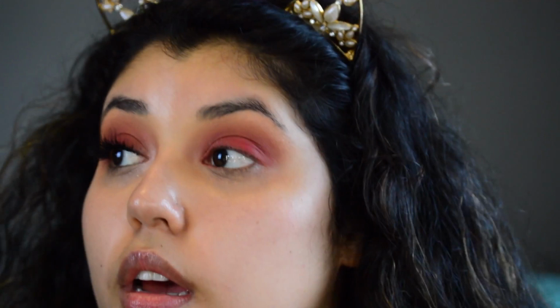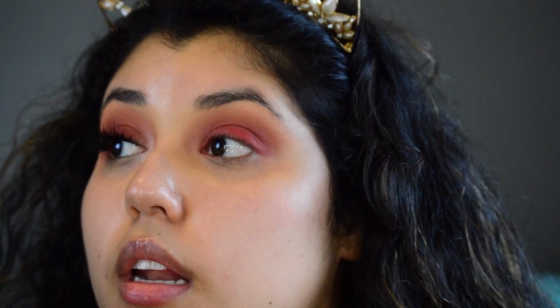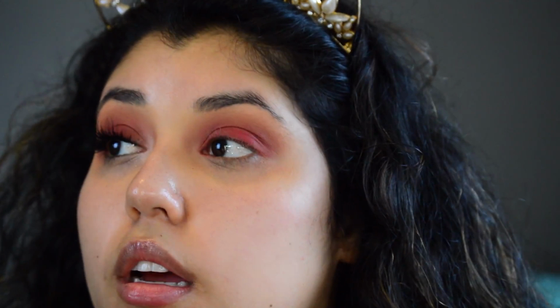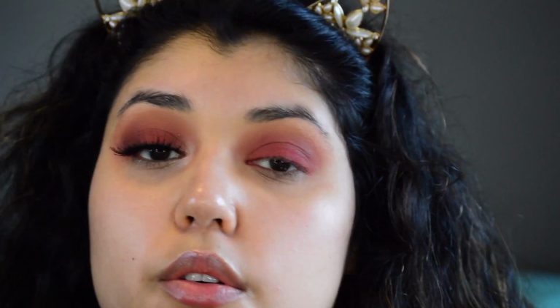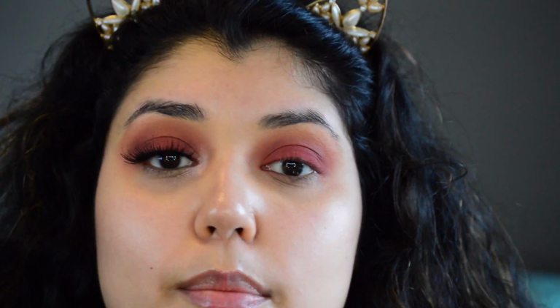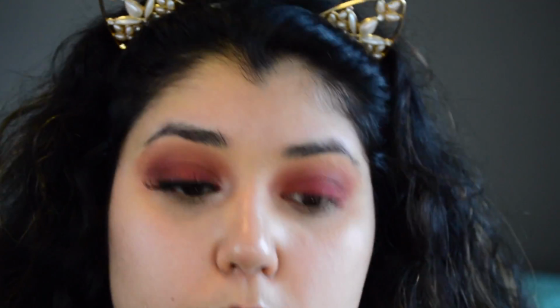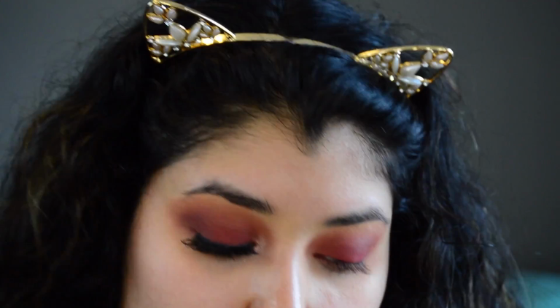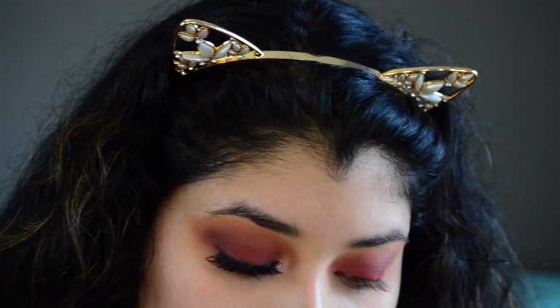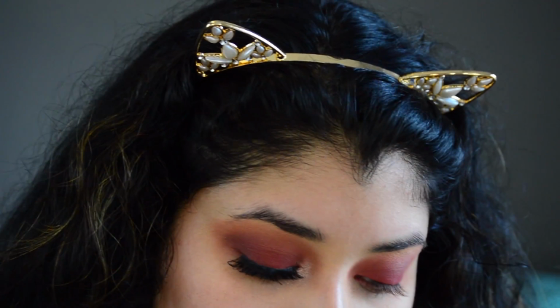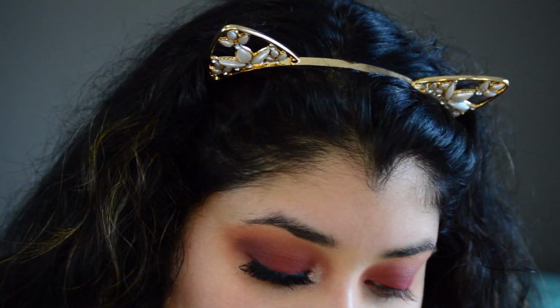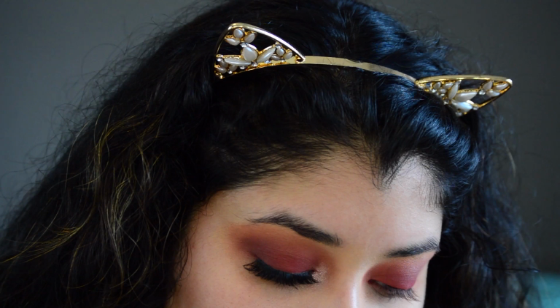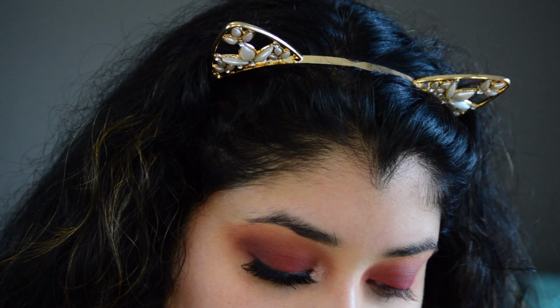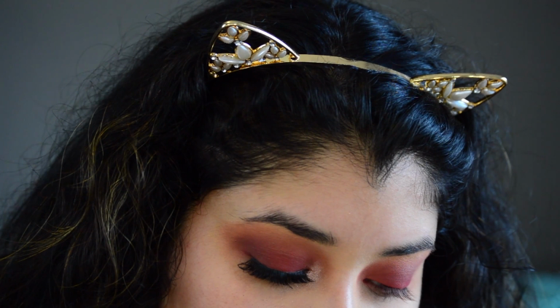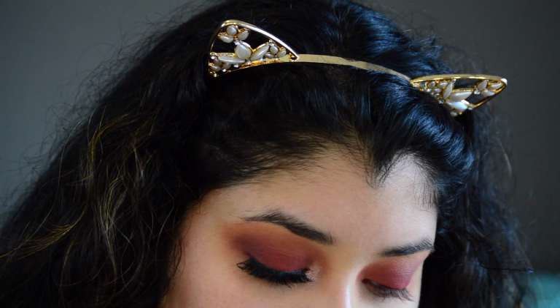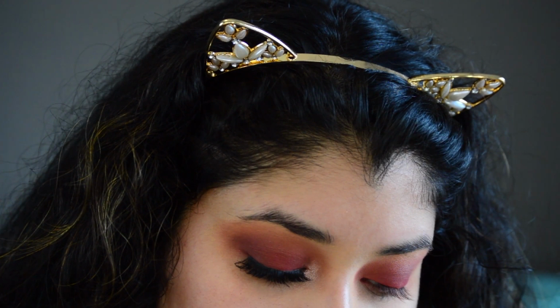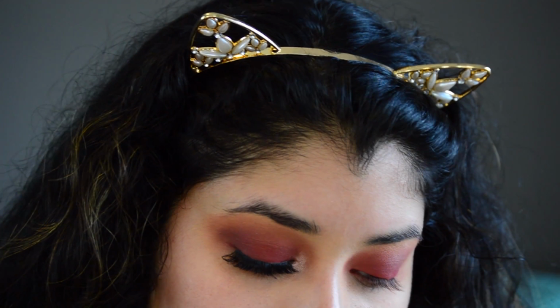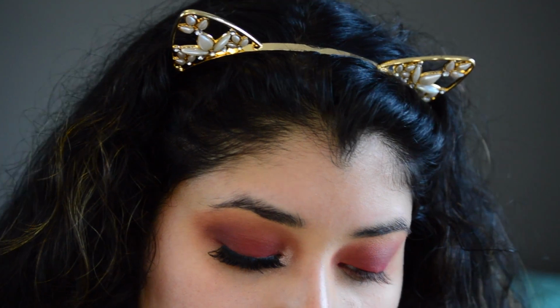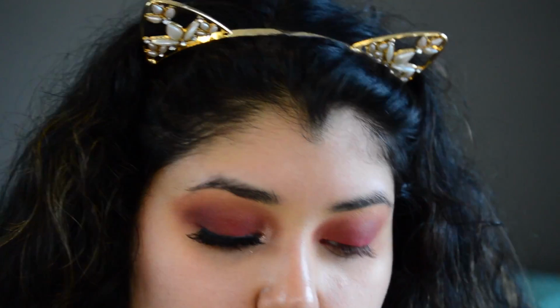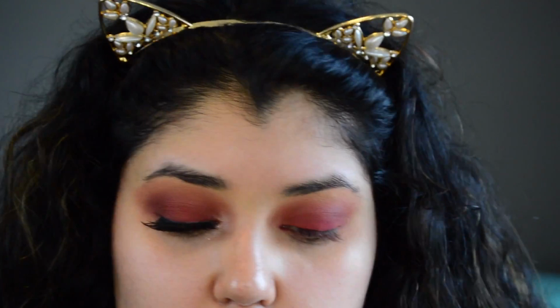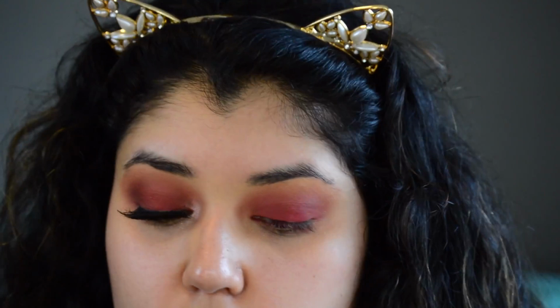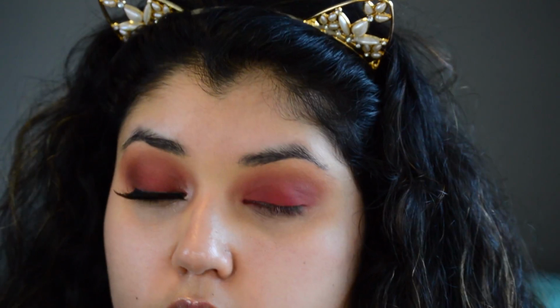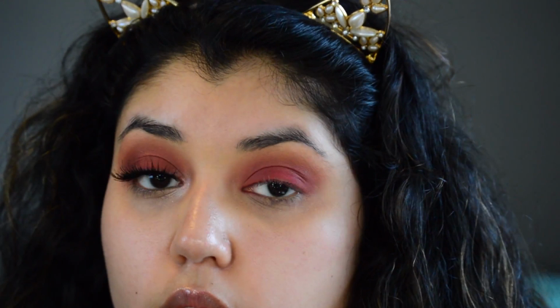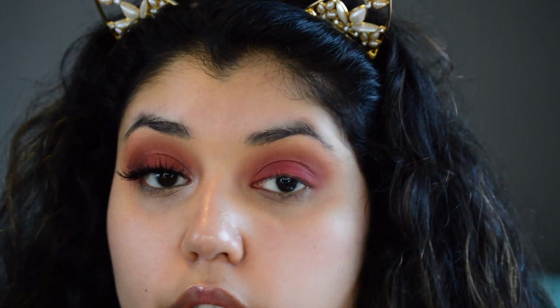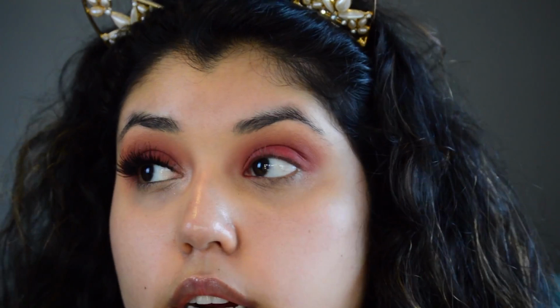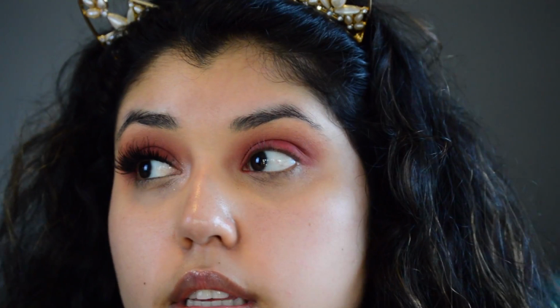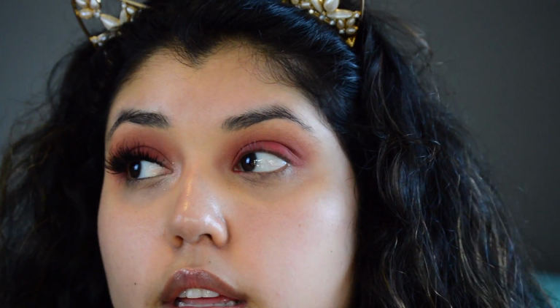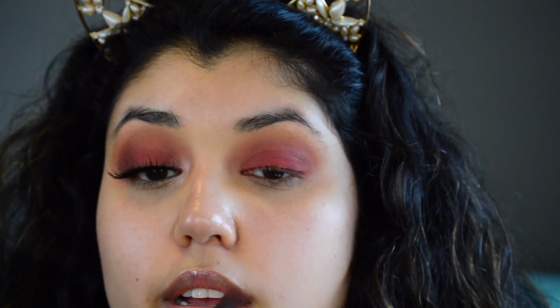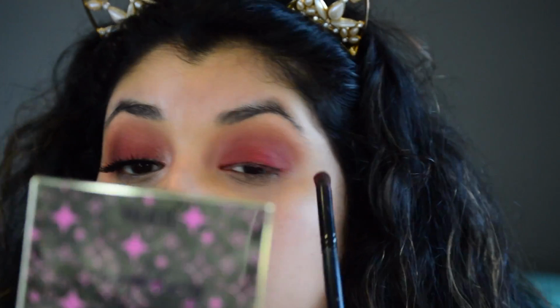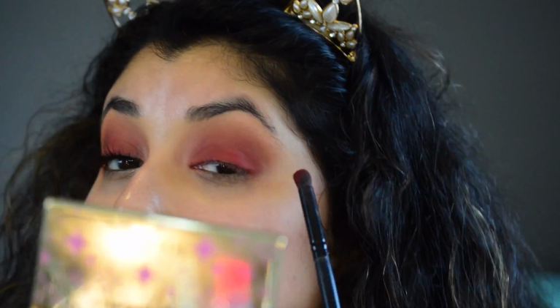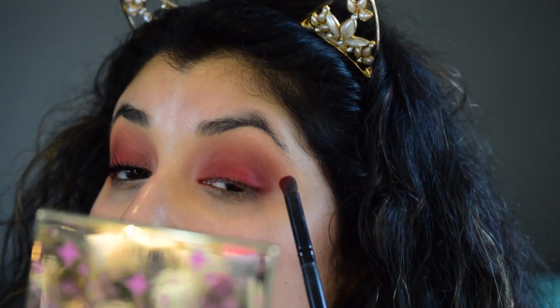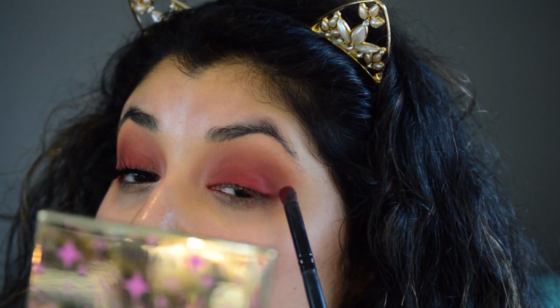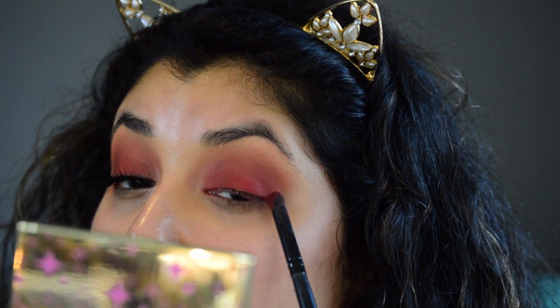Now I'm going to grab some of that darker brown that I had pointed out earlier.